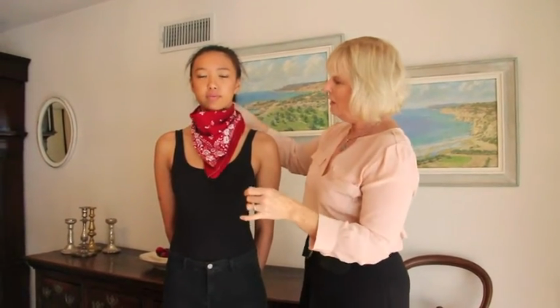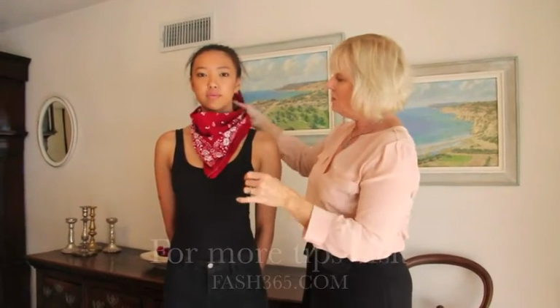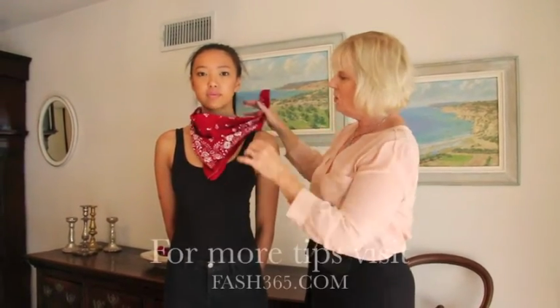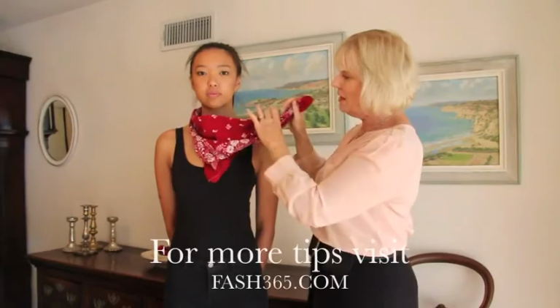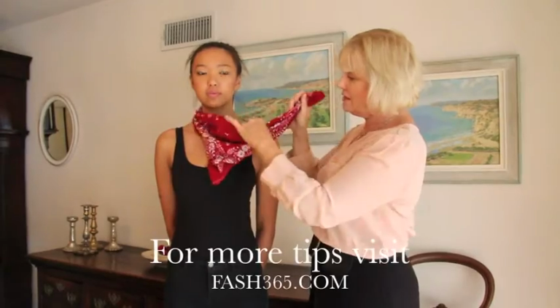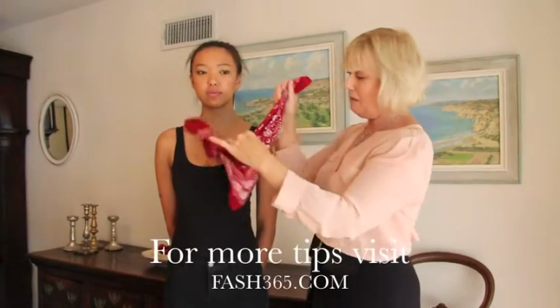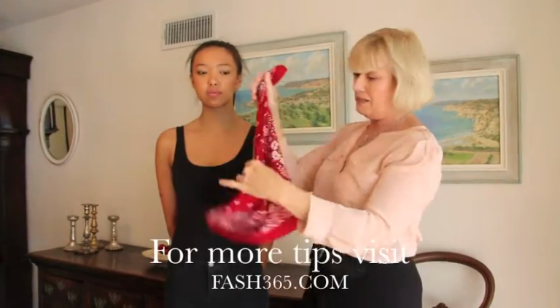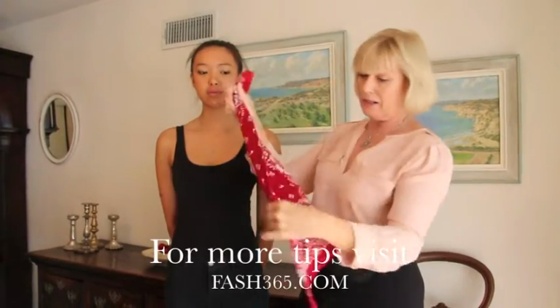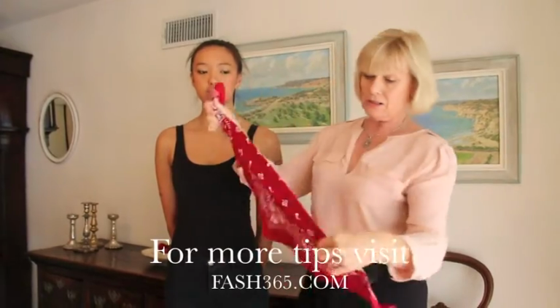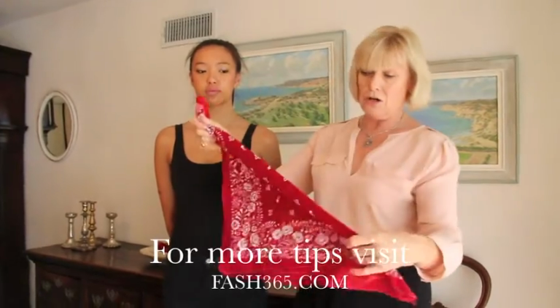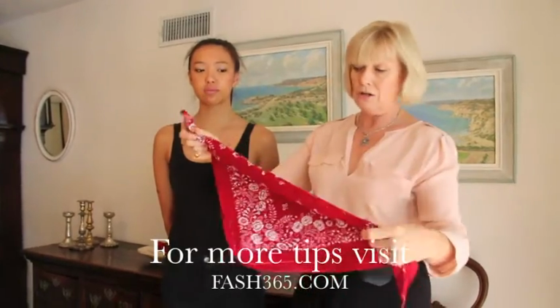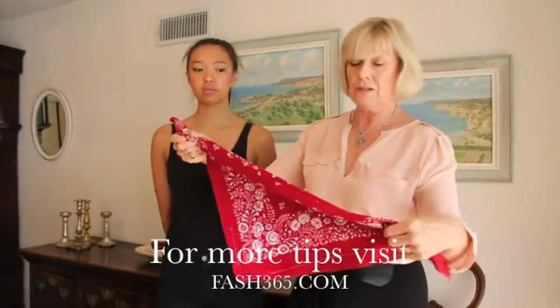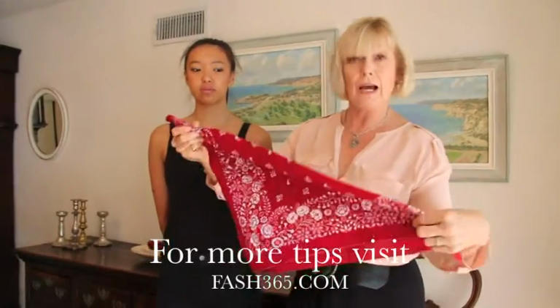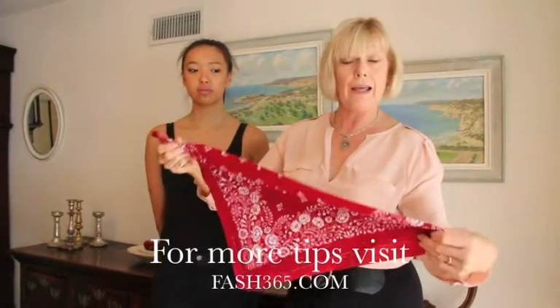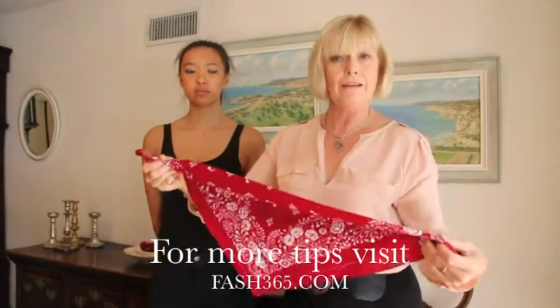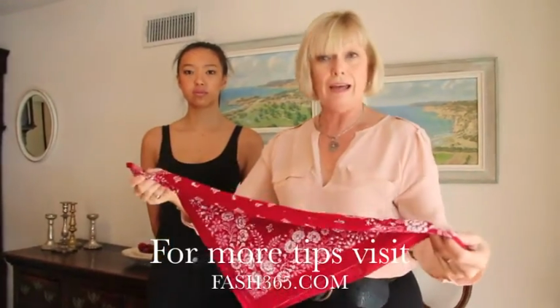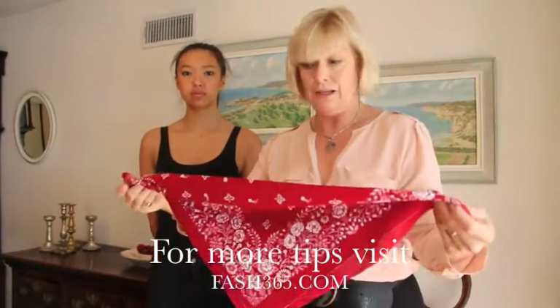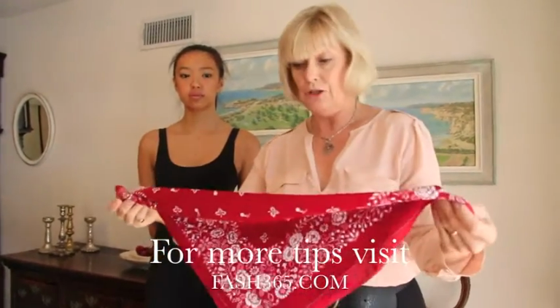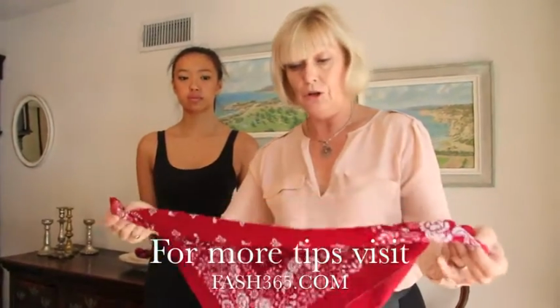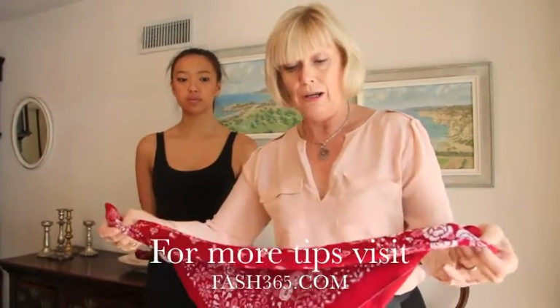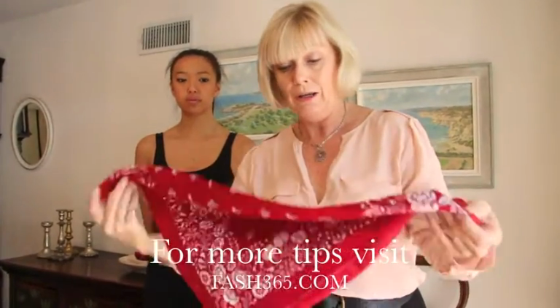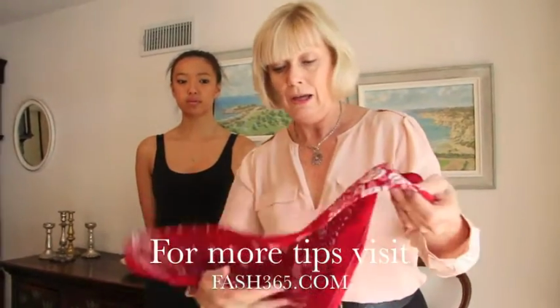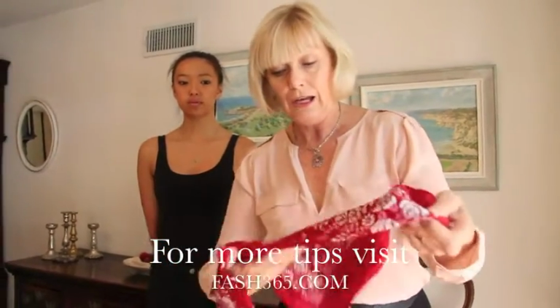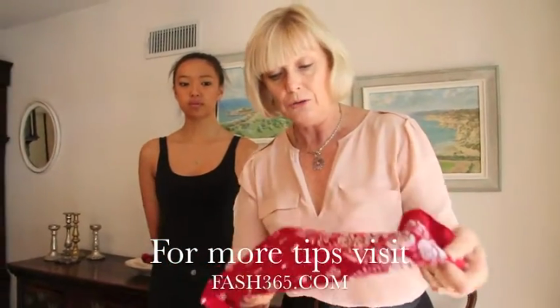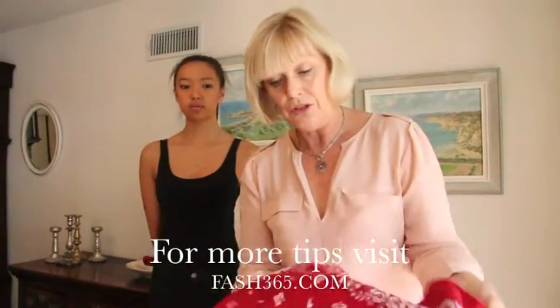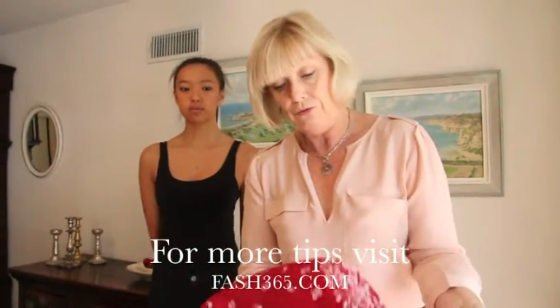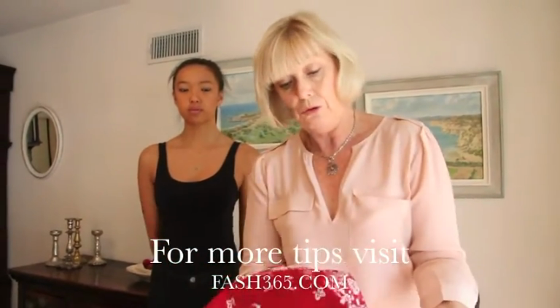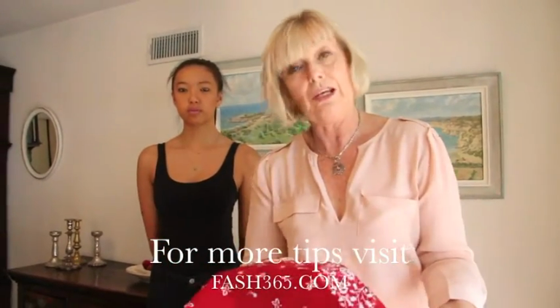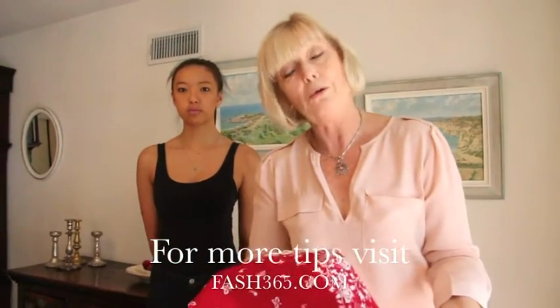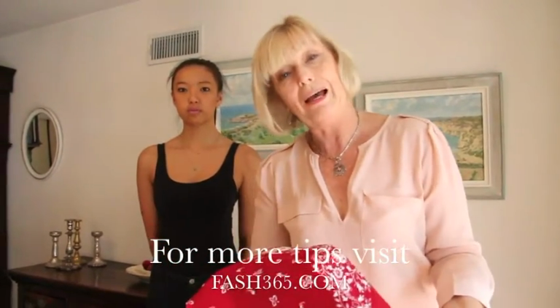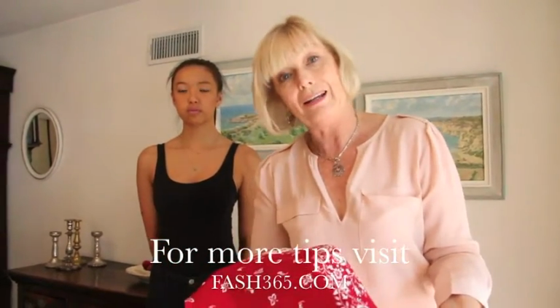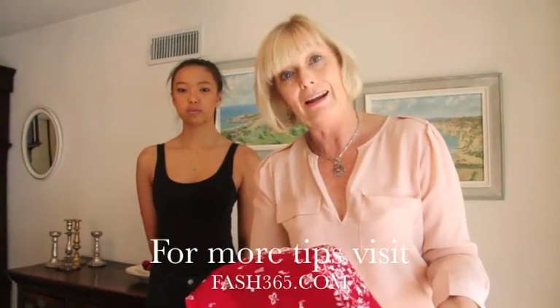So there are some basics on tying and also folding your bandana.